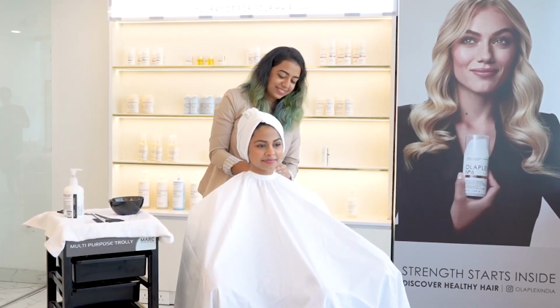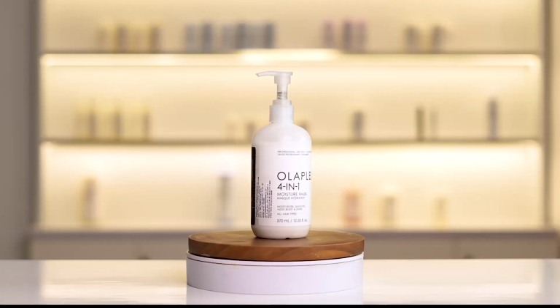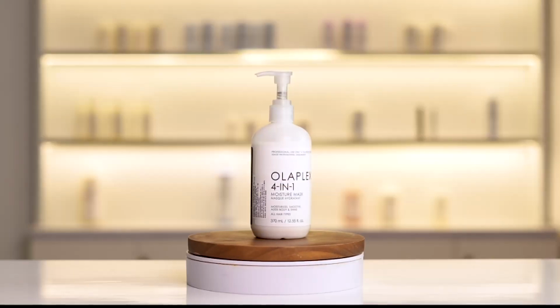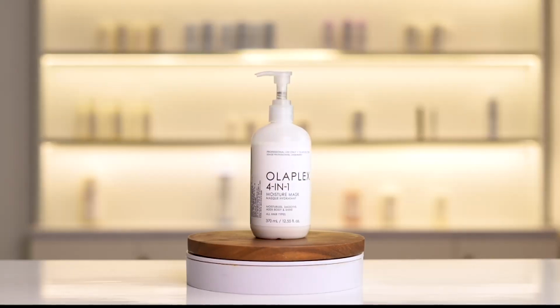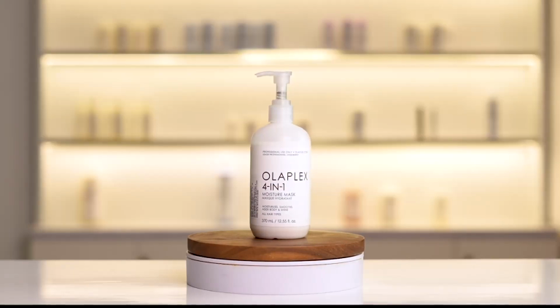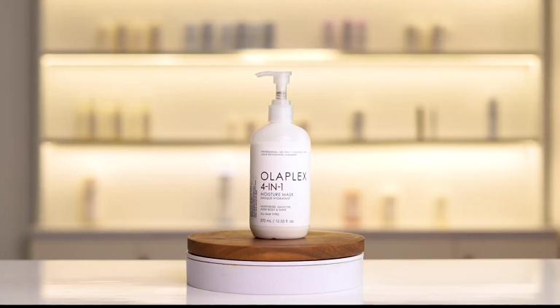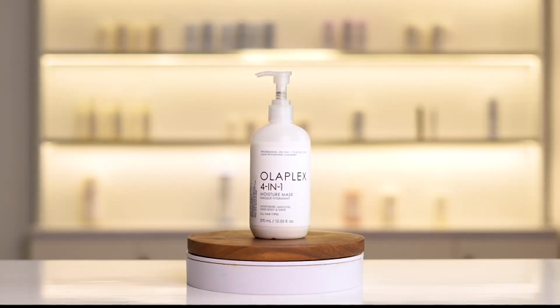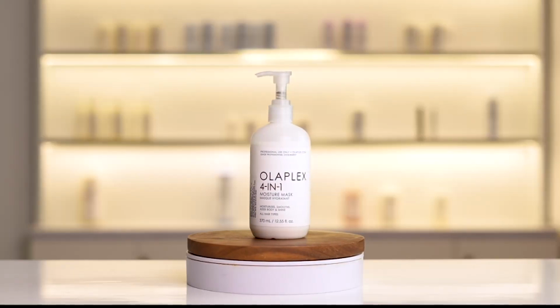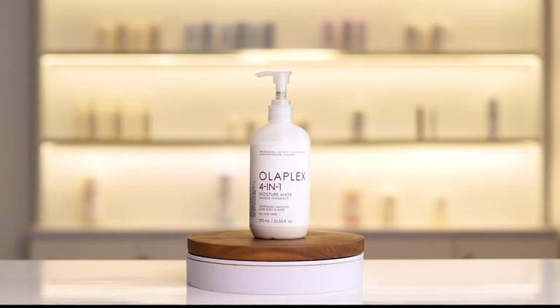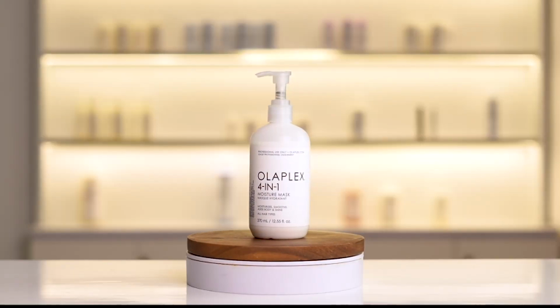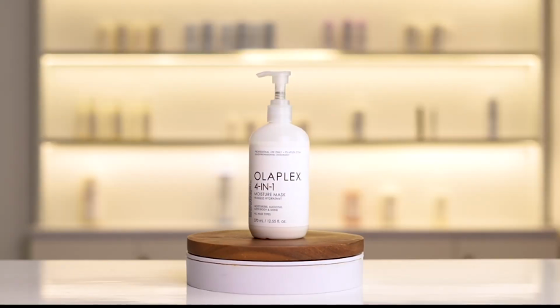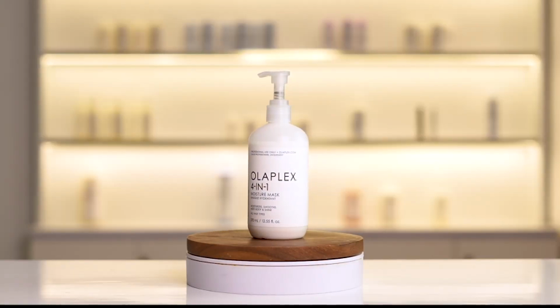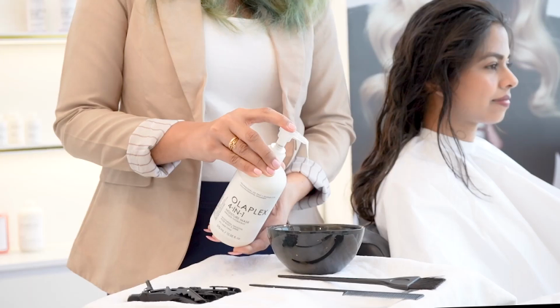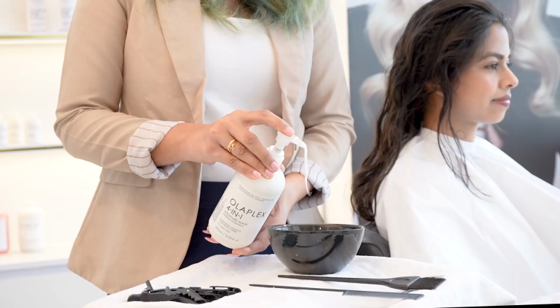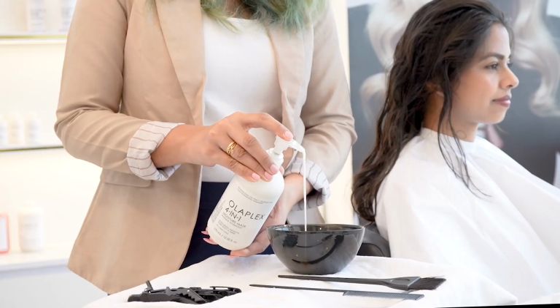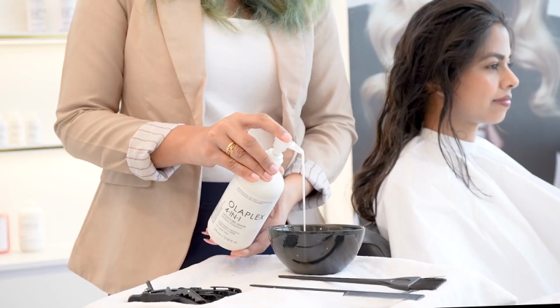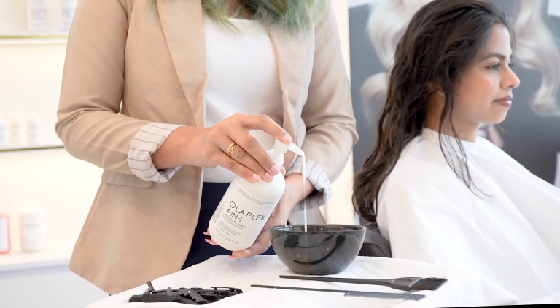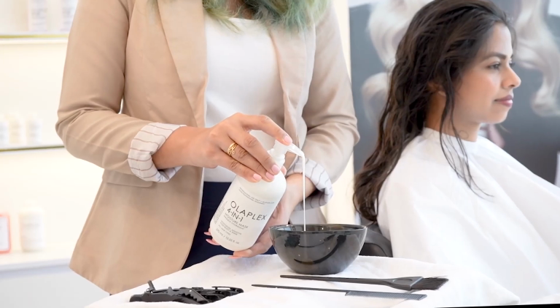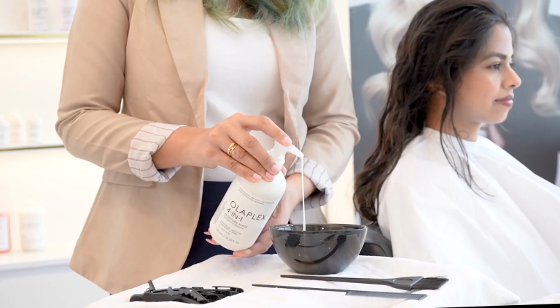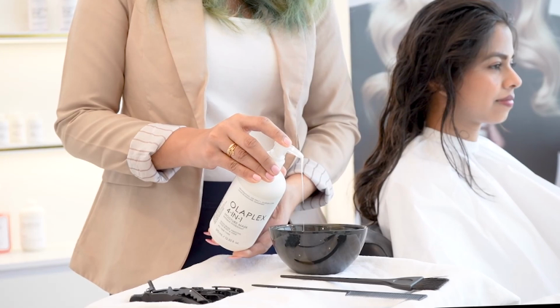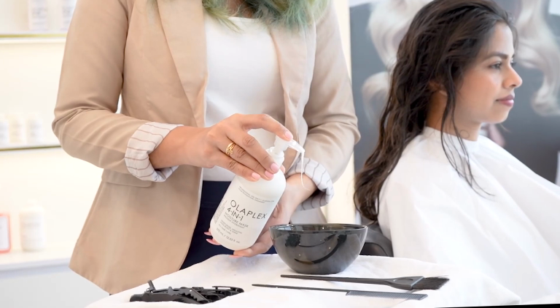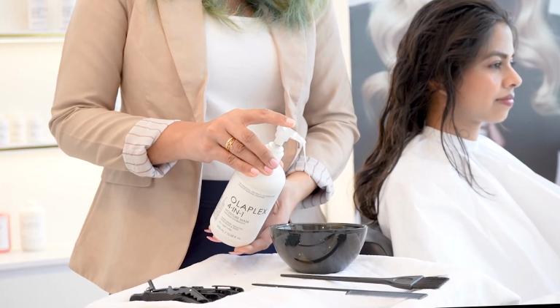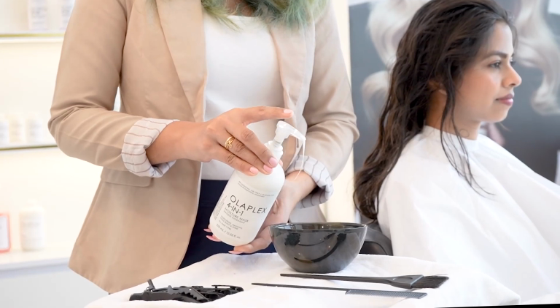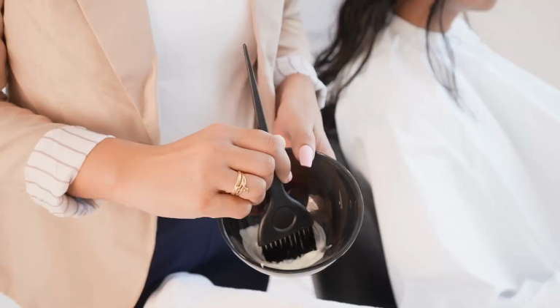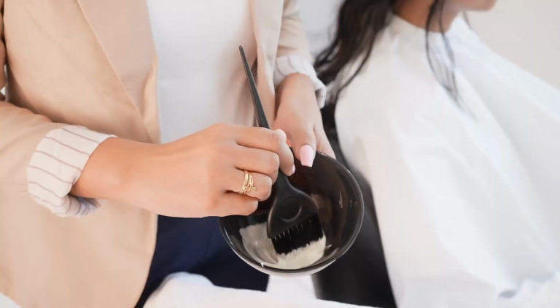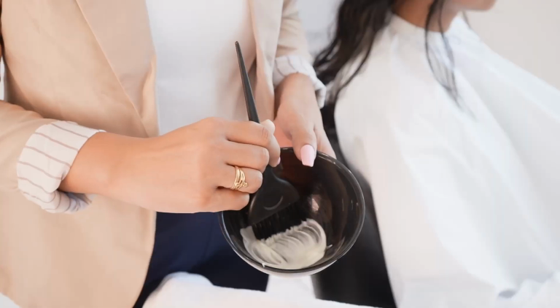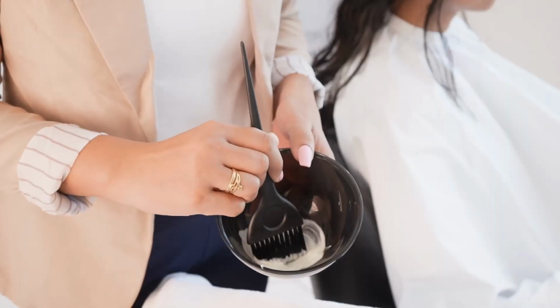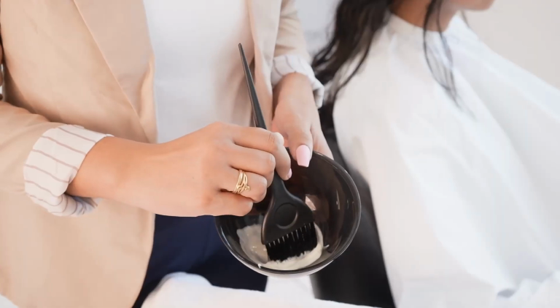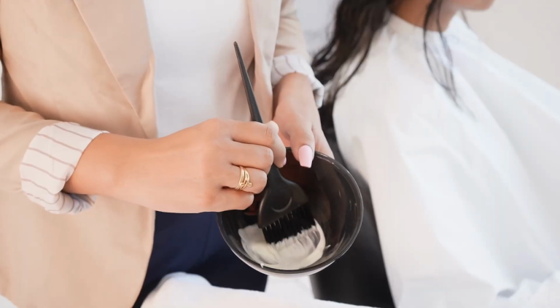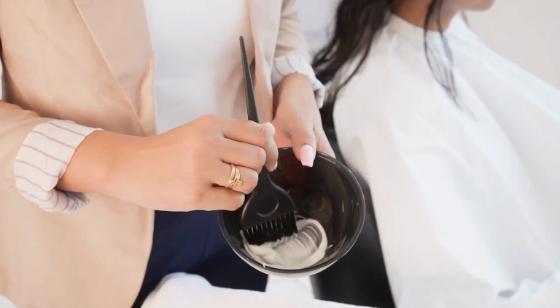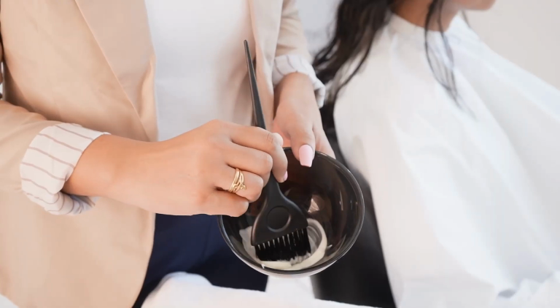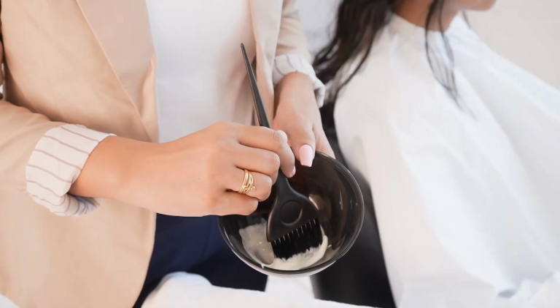Step 2: enter the 4-in-1 Moisture Mask. Think of it as a reset button for your hair.